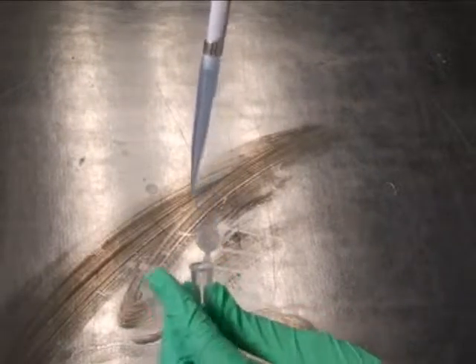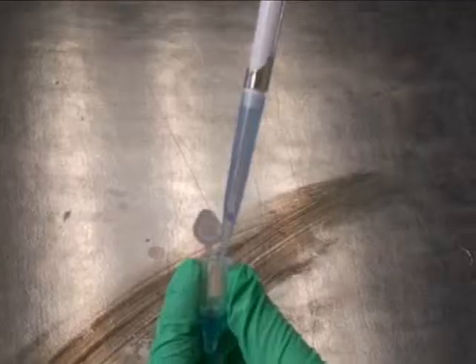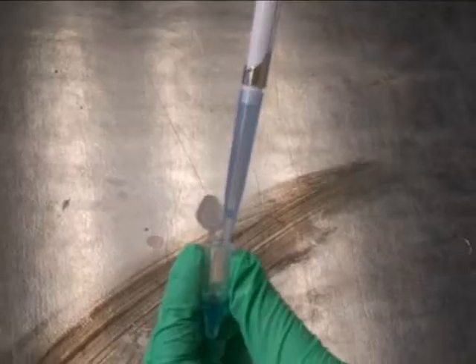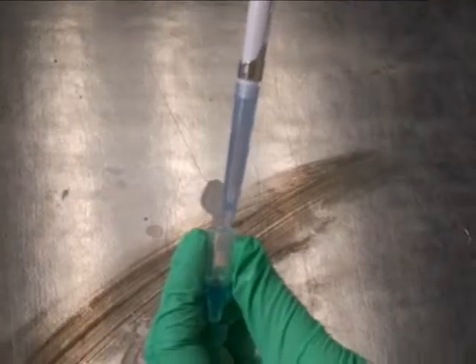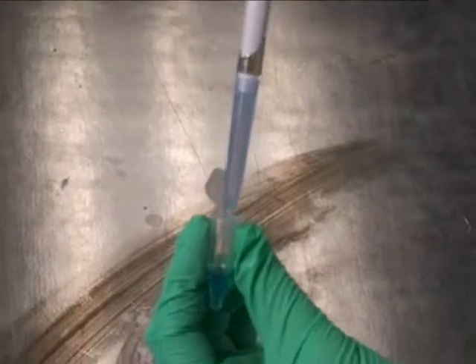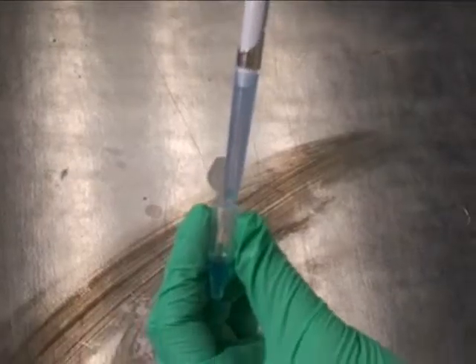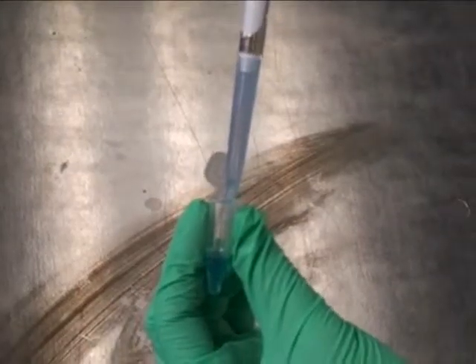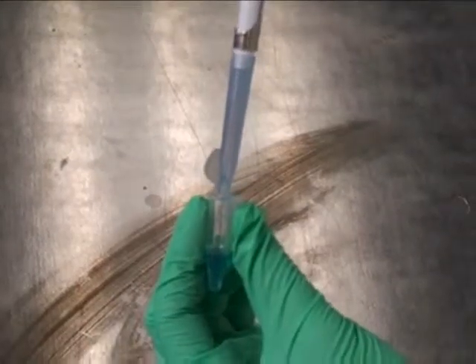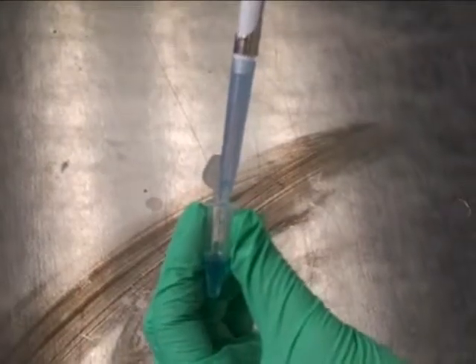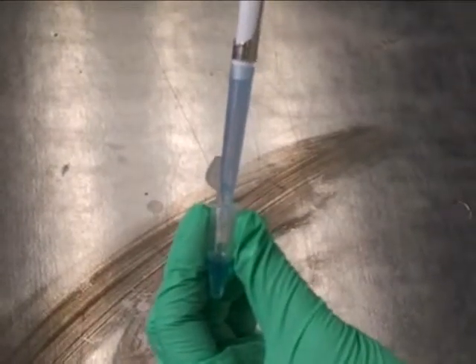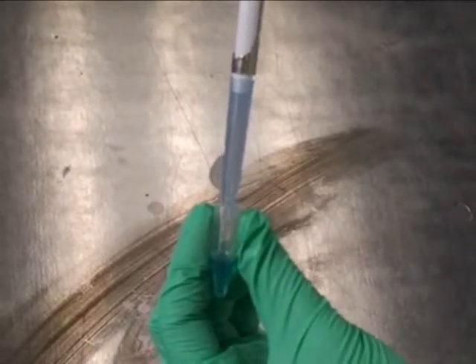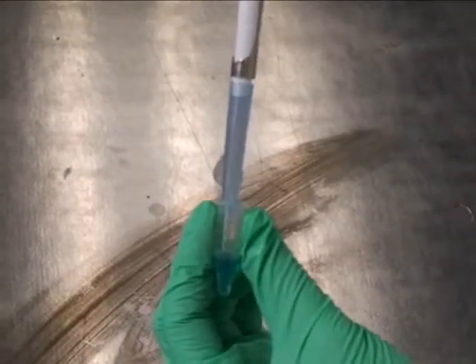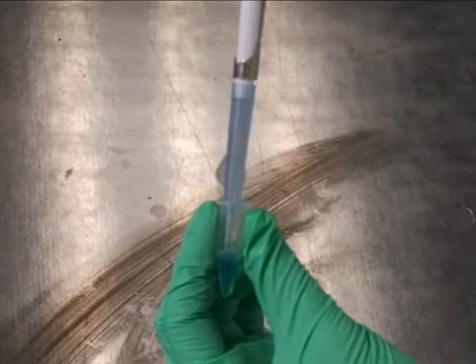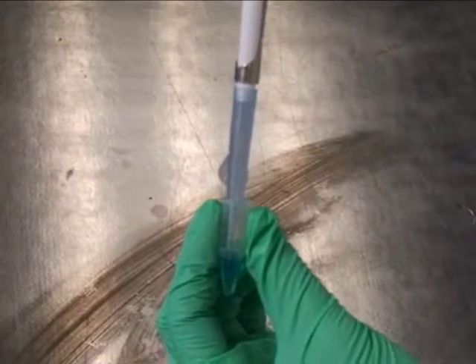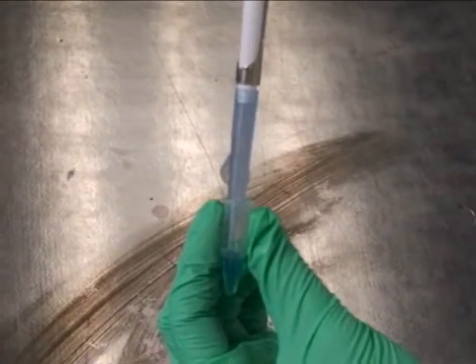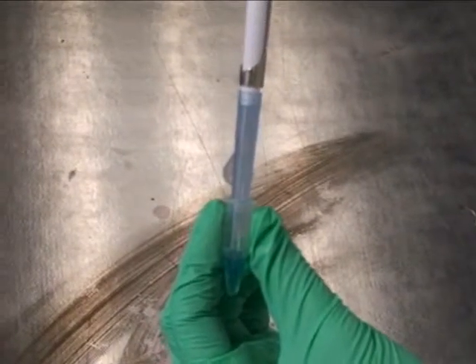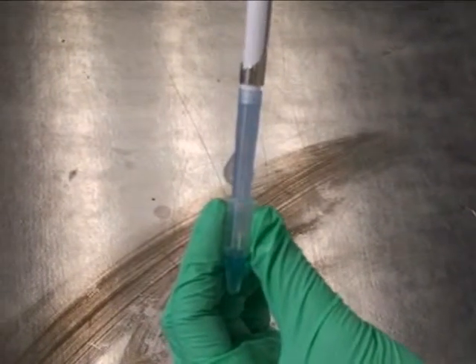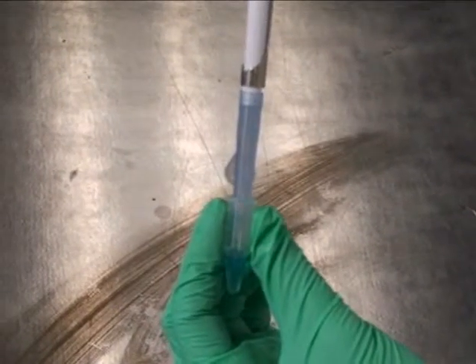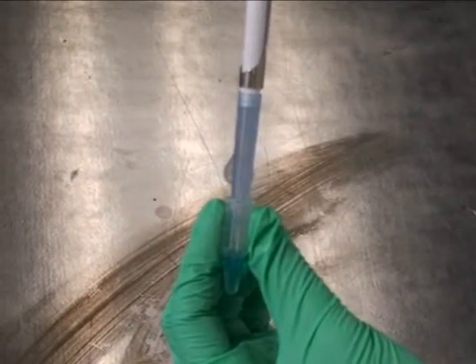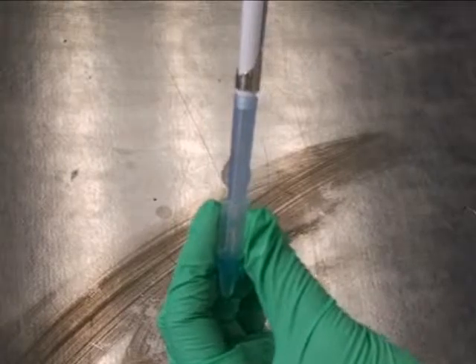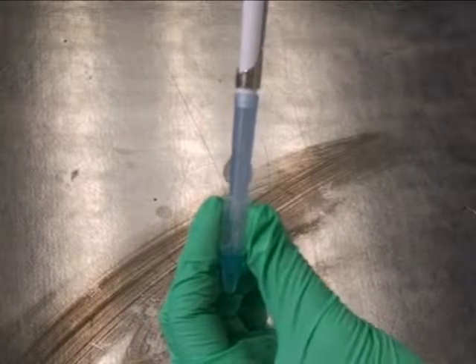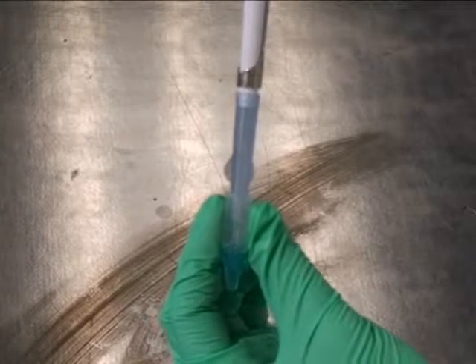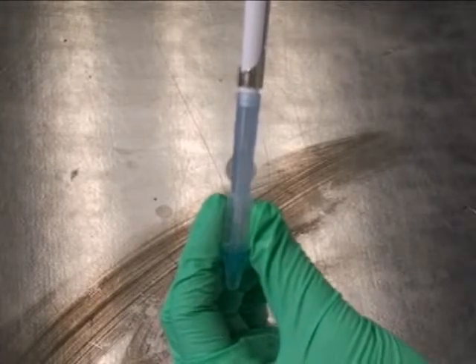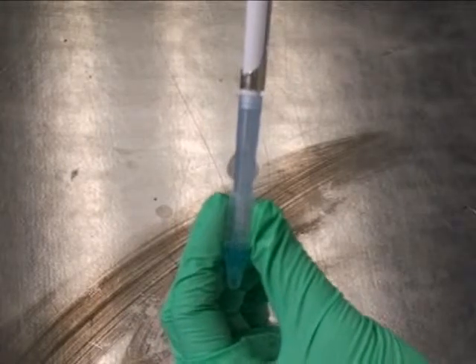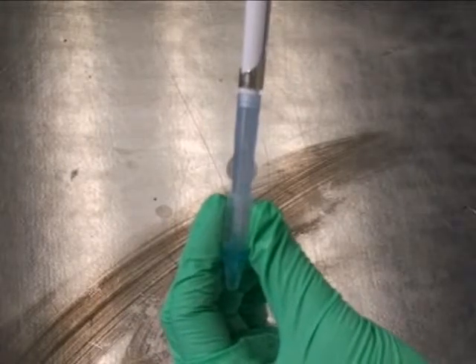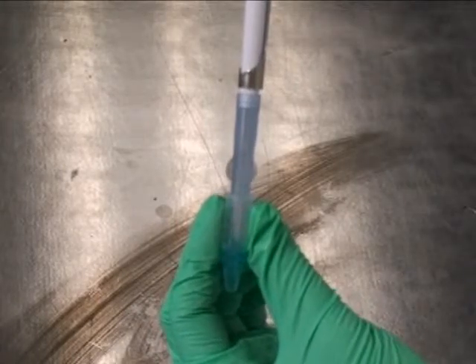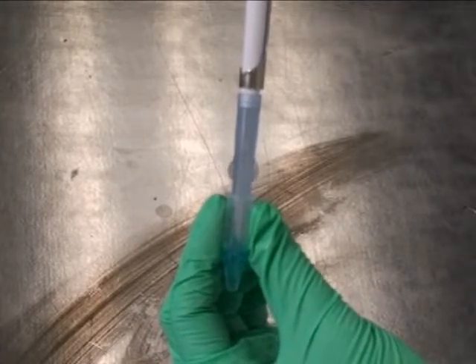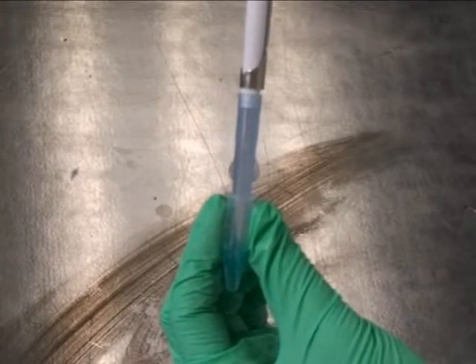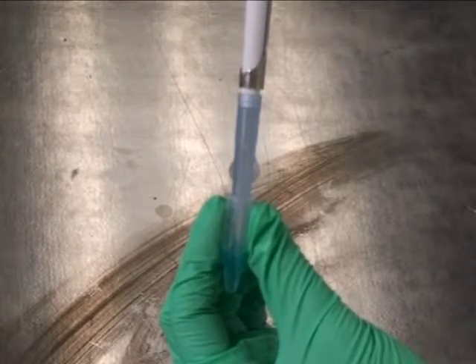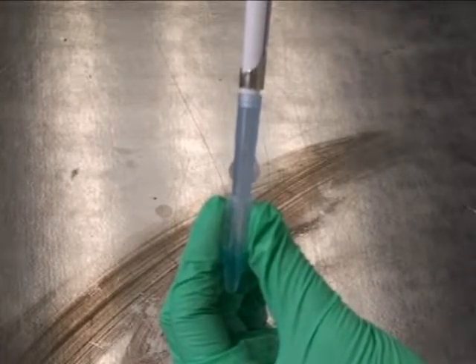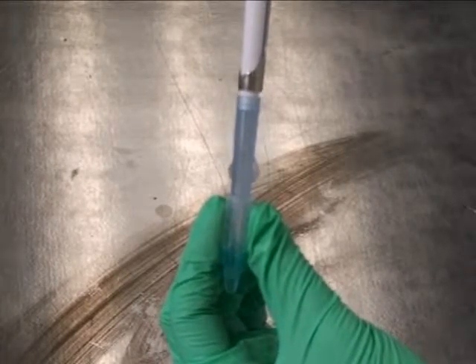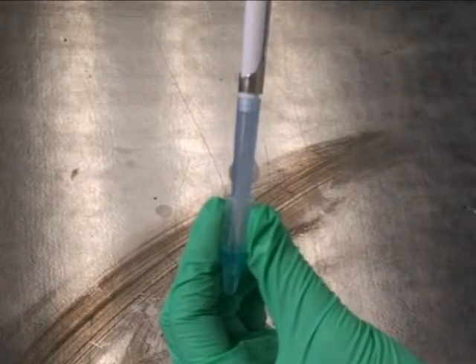Don't push the plunger in the liquid before pipetting, because you'll make bubbles and get an inaccurate measurement.